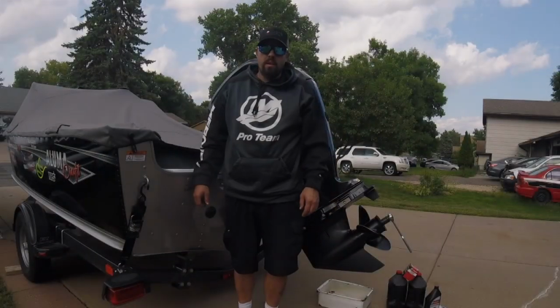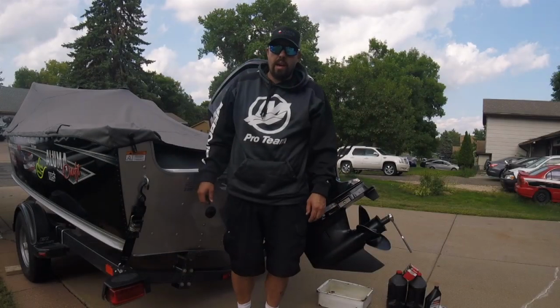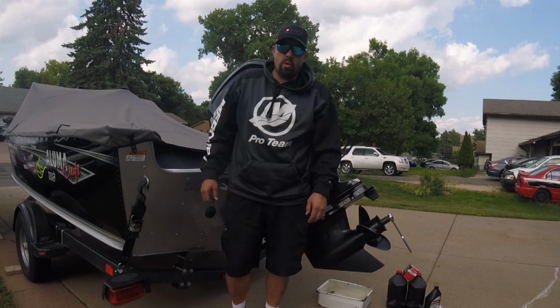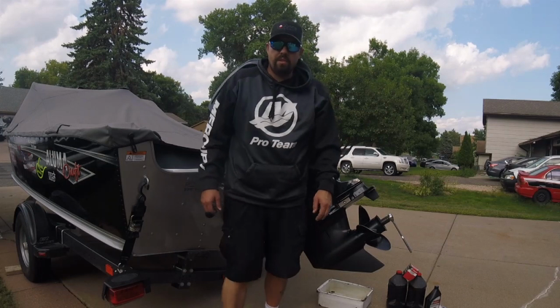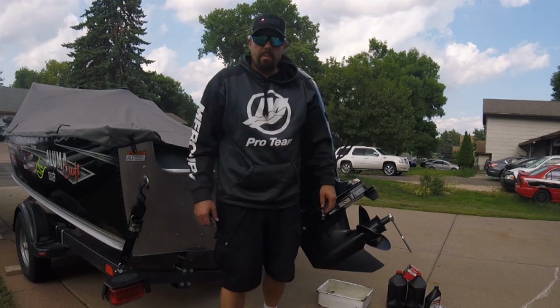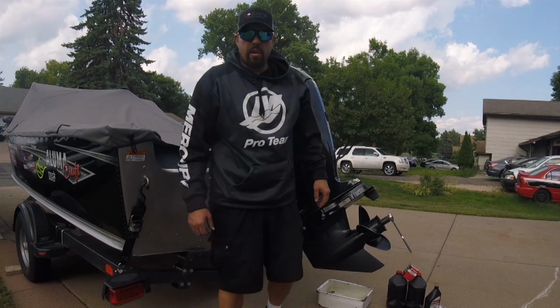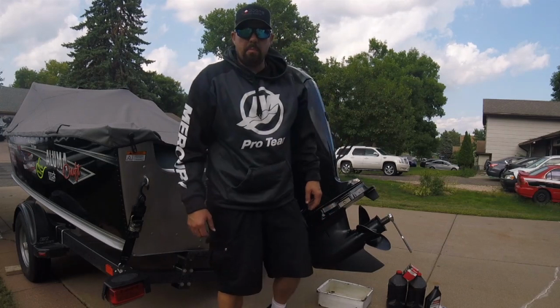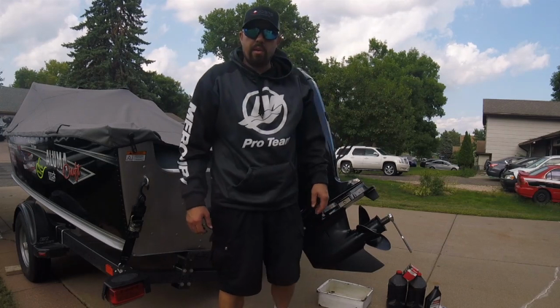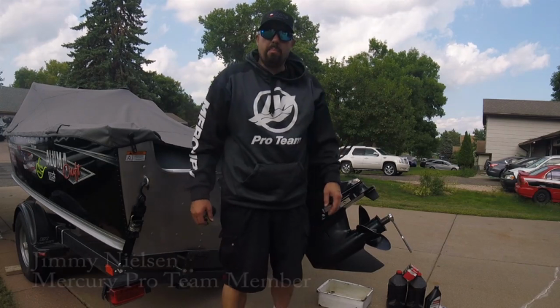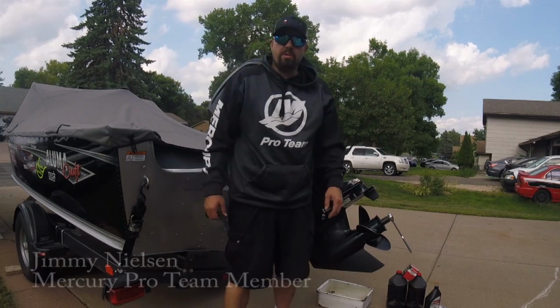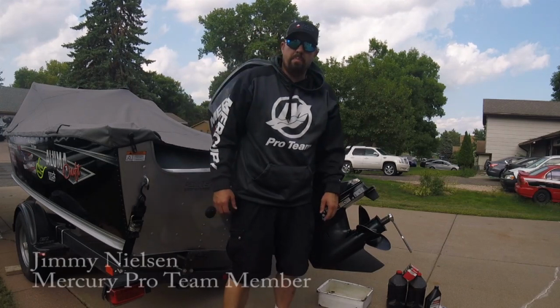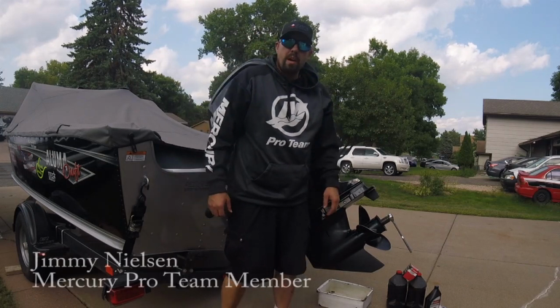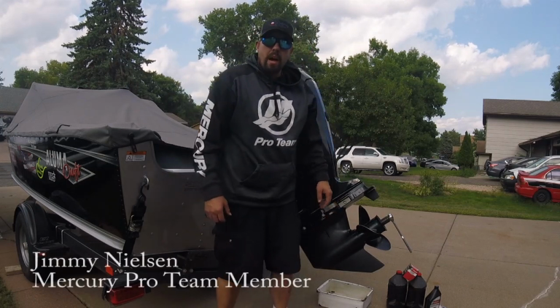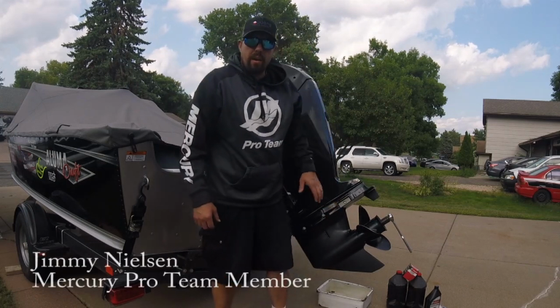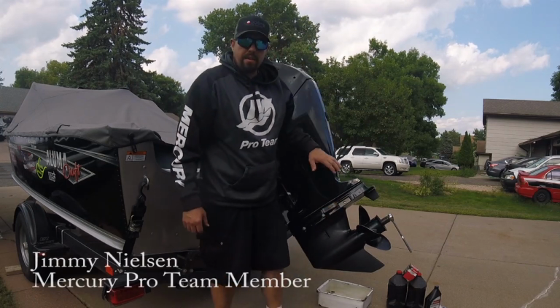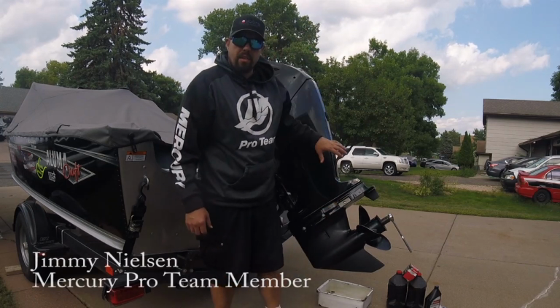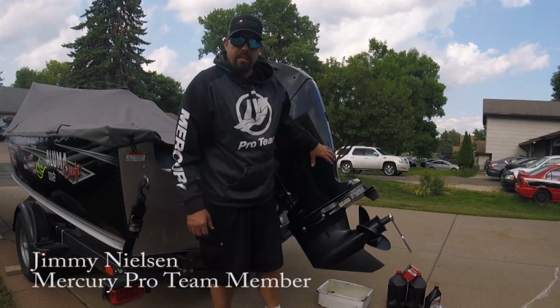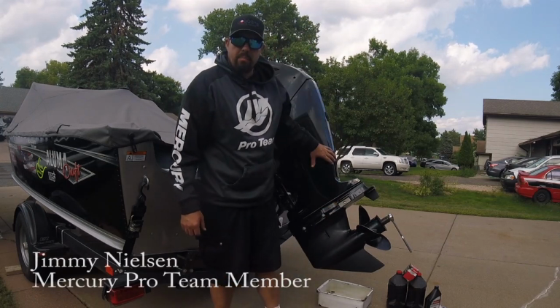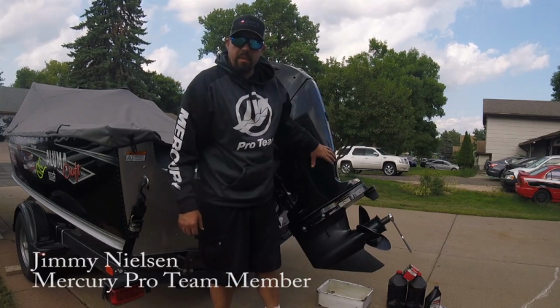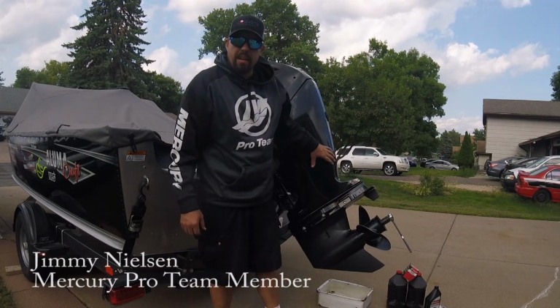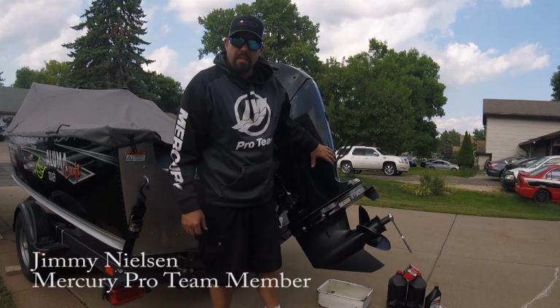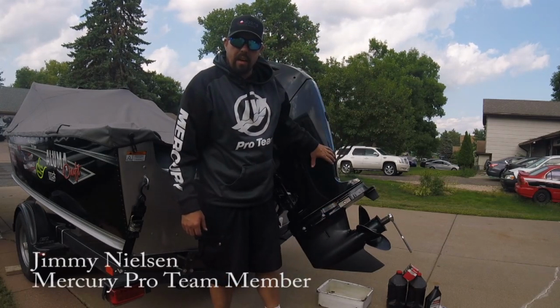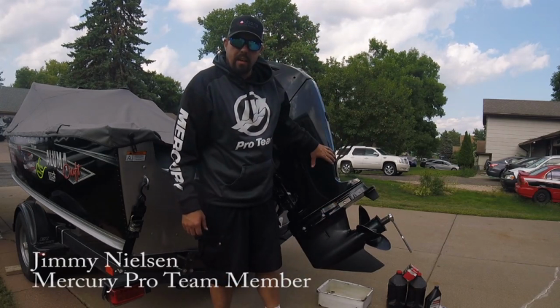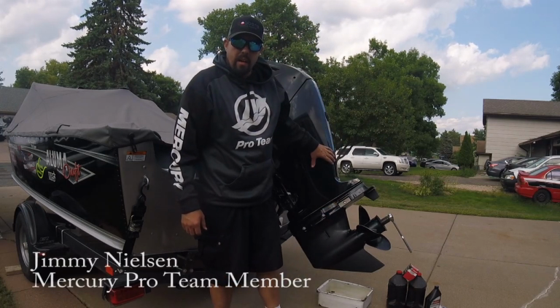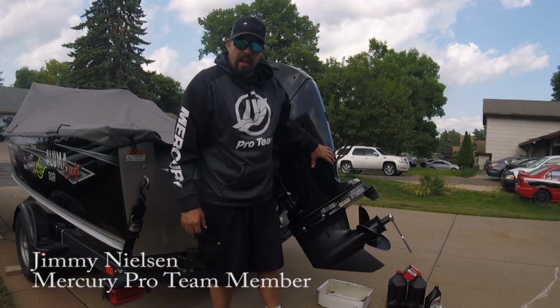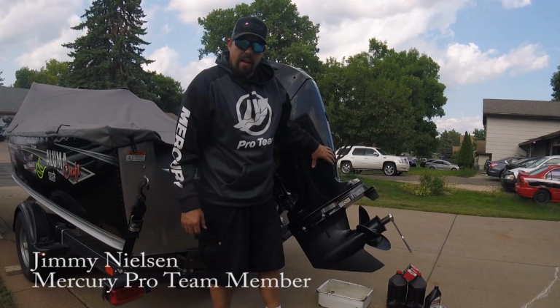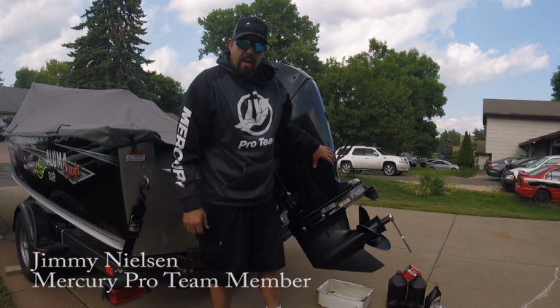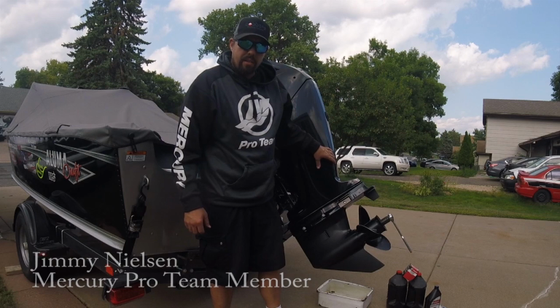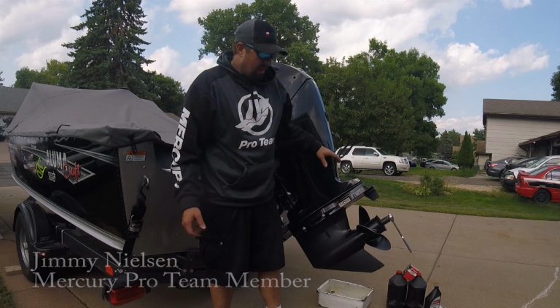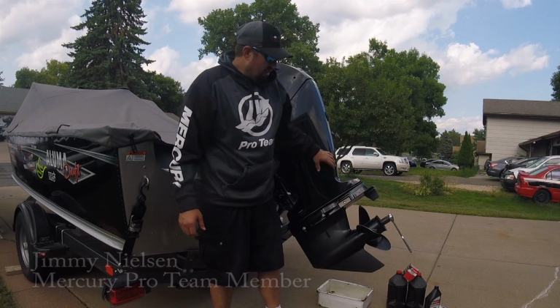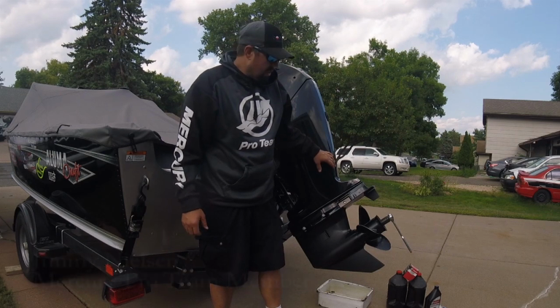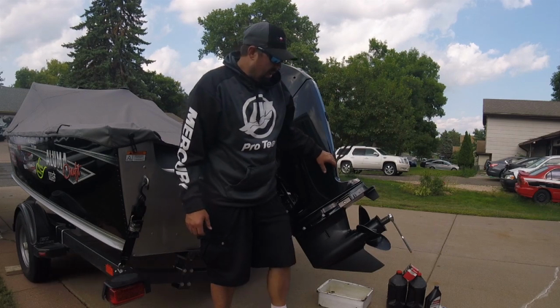Hey everyone, Jimmy here, Mercury Pro Team. I wanted to share a little tip with you guys today that could save you along the way.